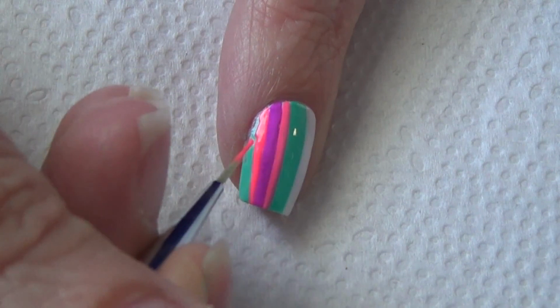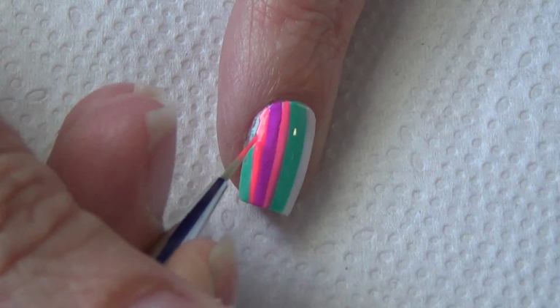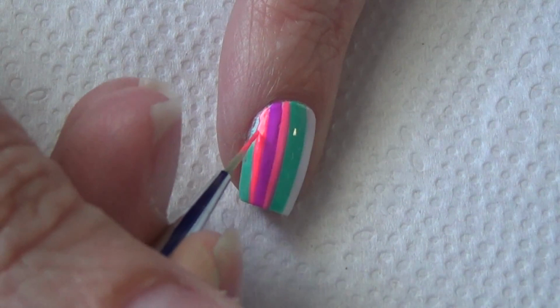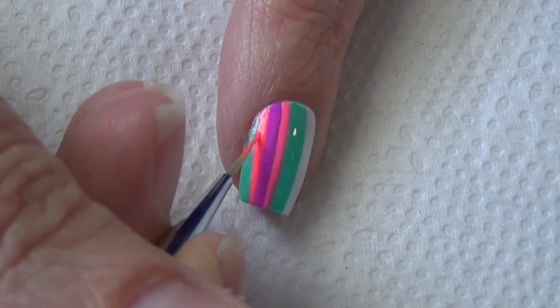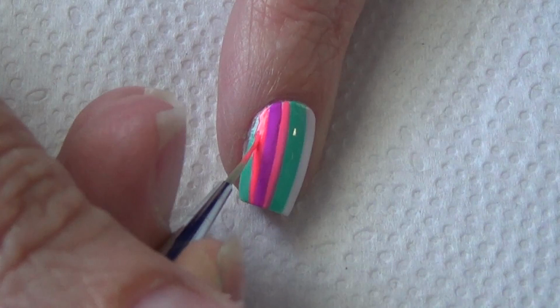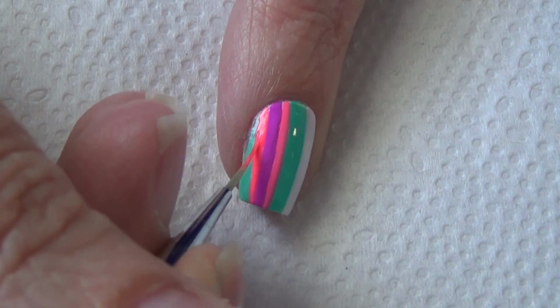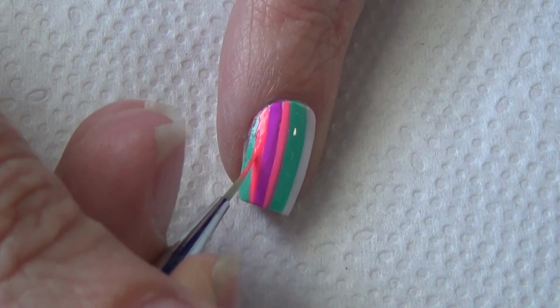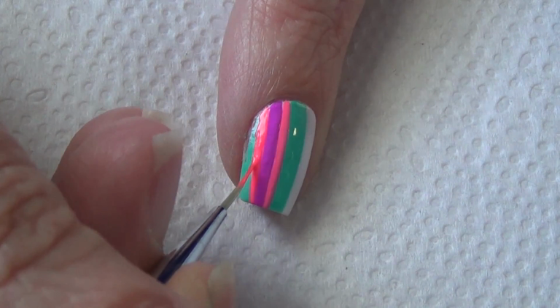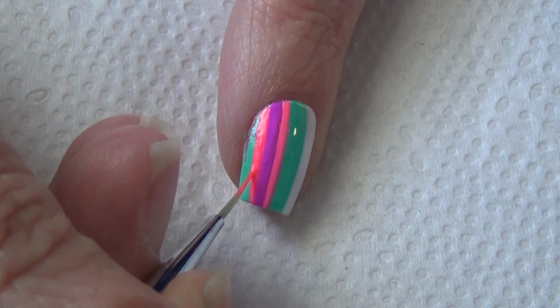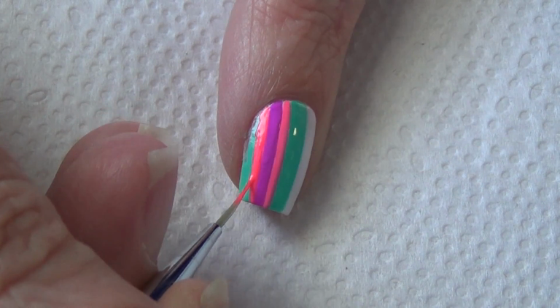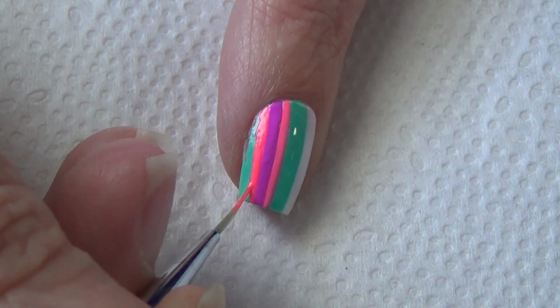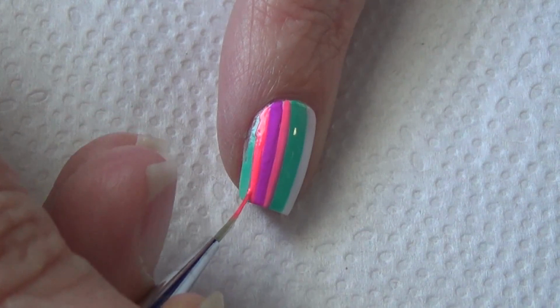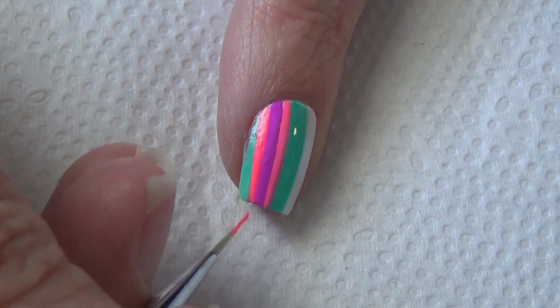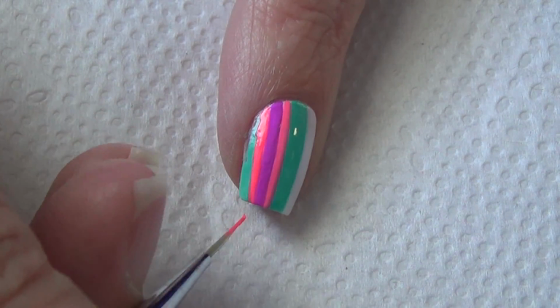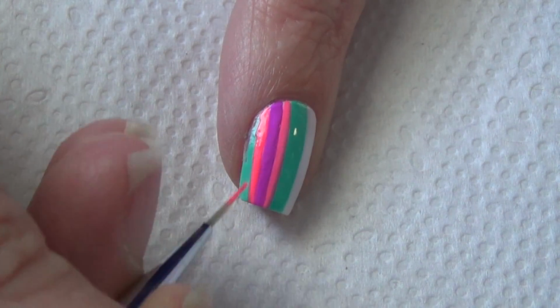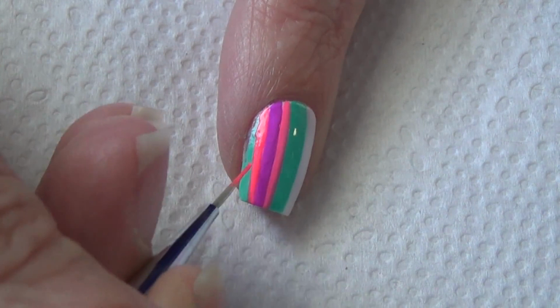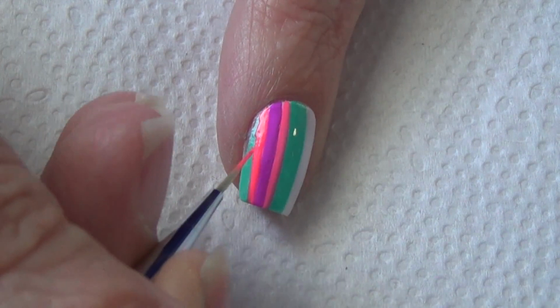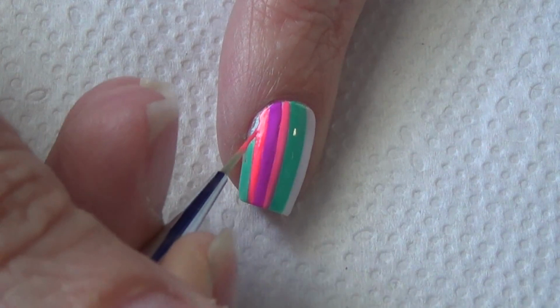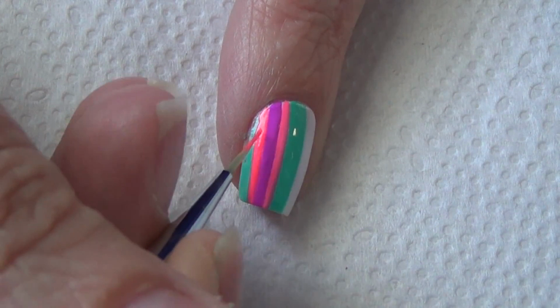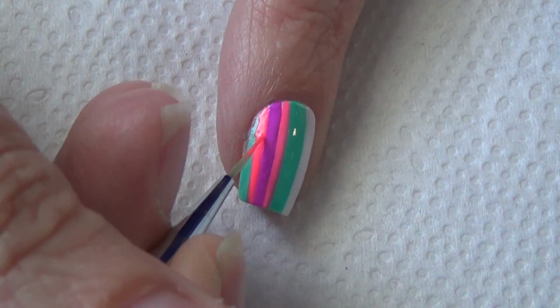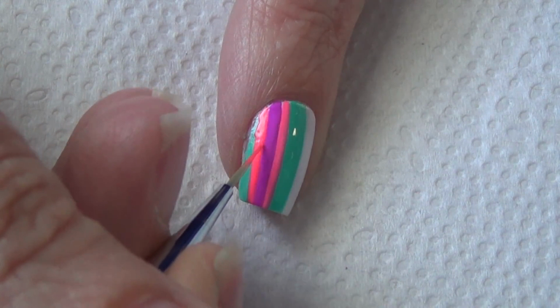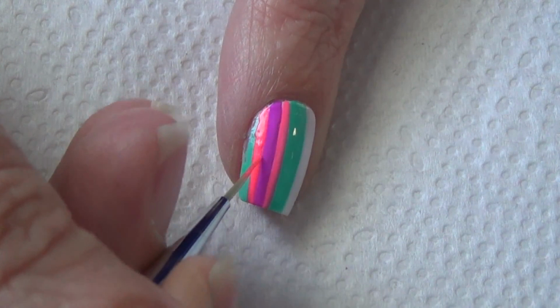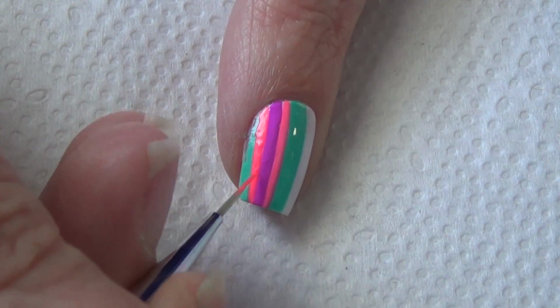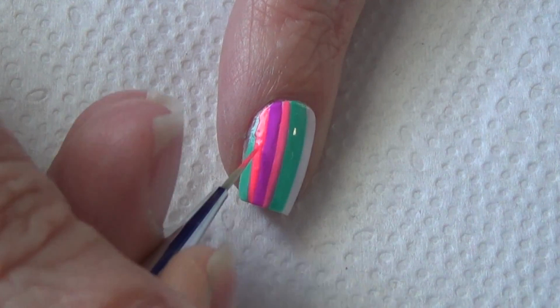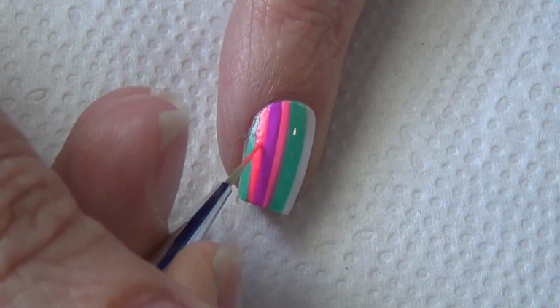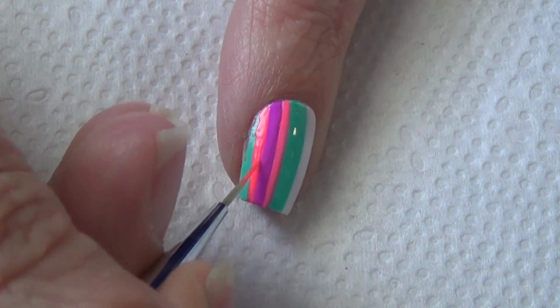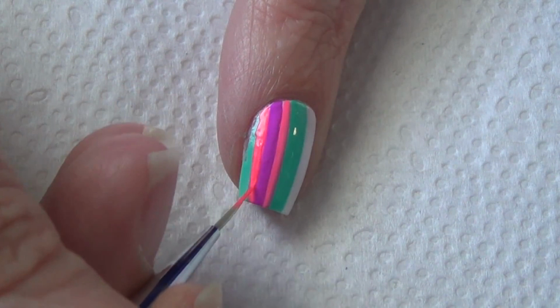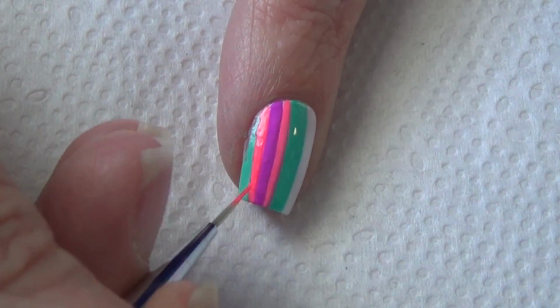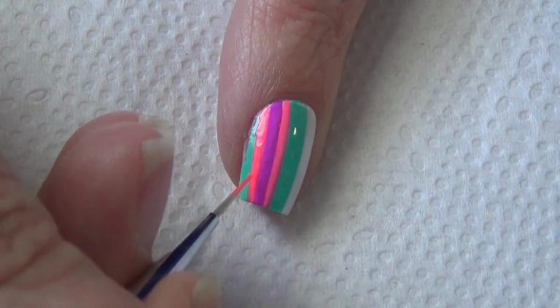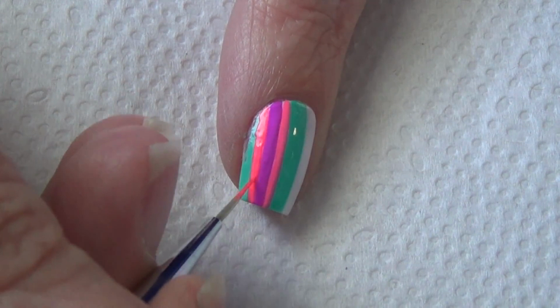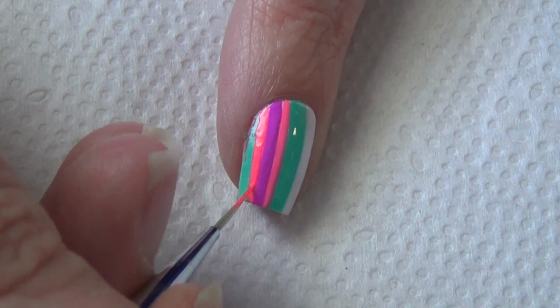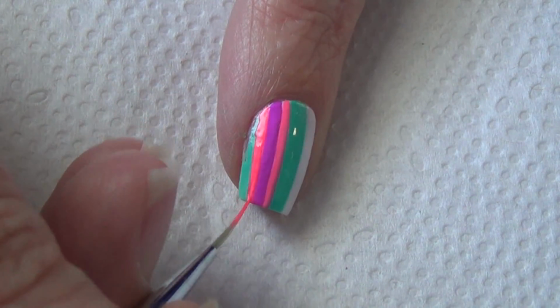Once you've added all of your lines and your design is done, allow everything to dry fully before you apply your top coat.